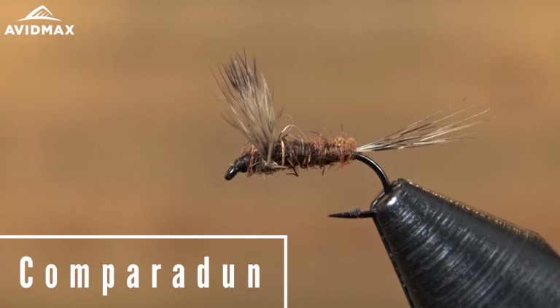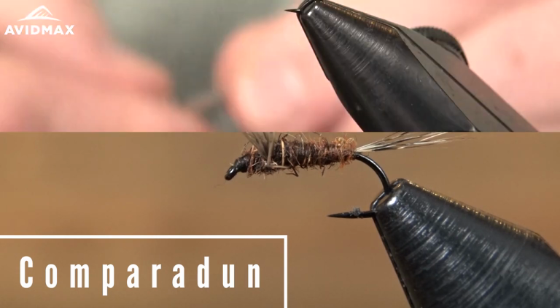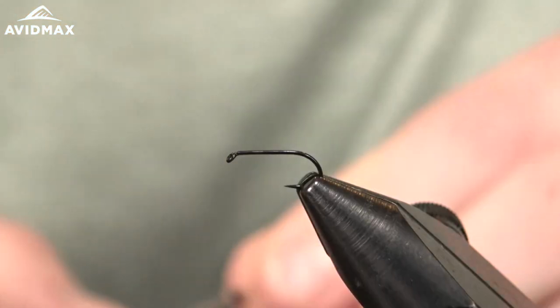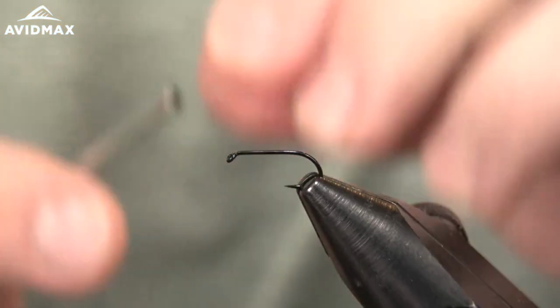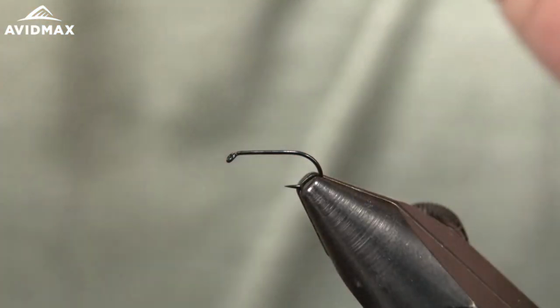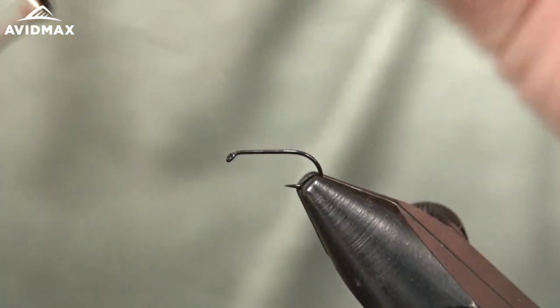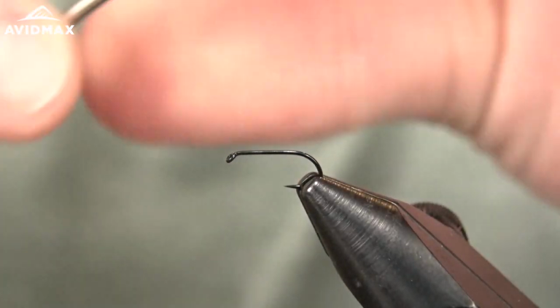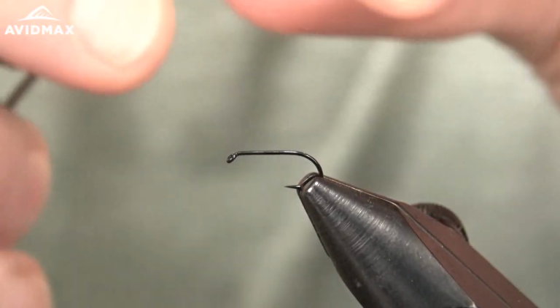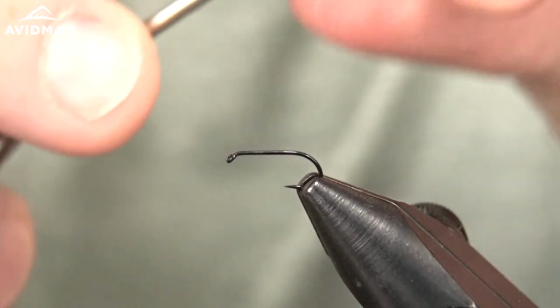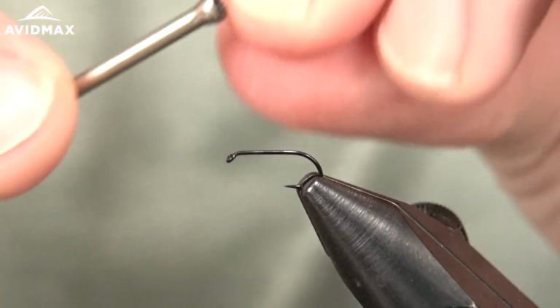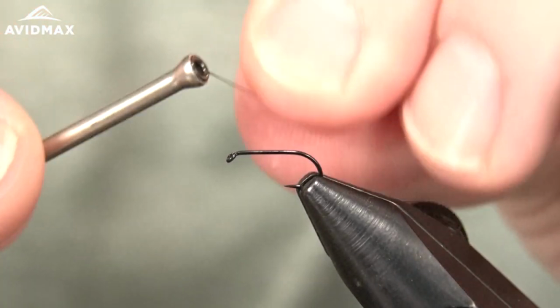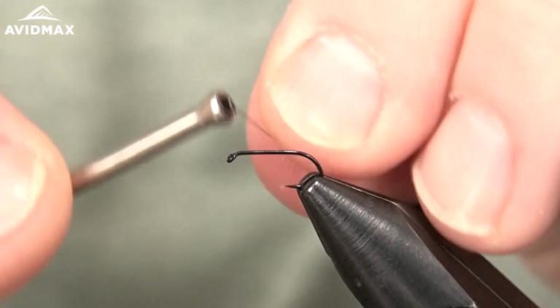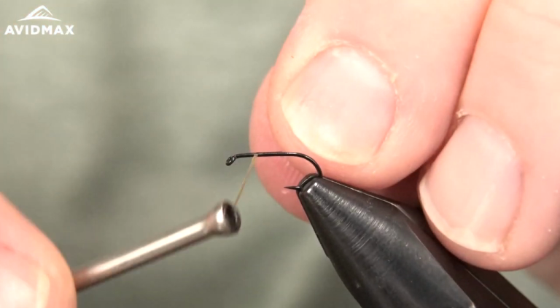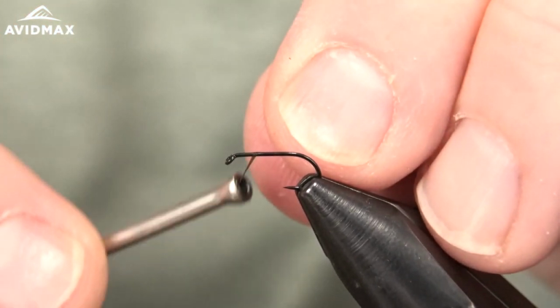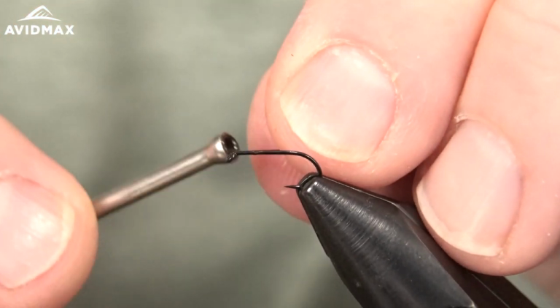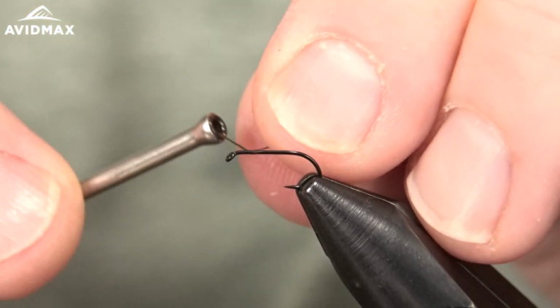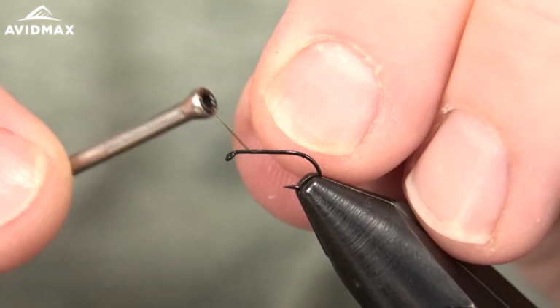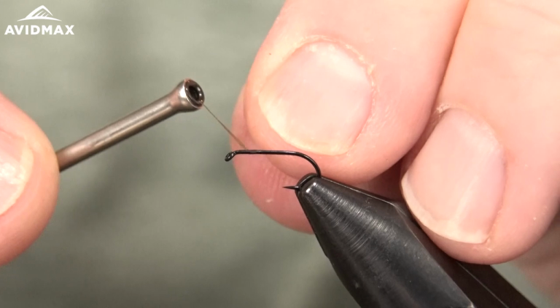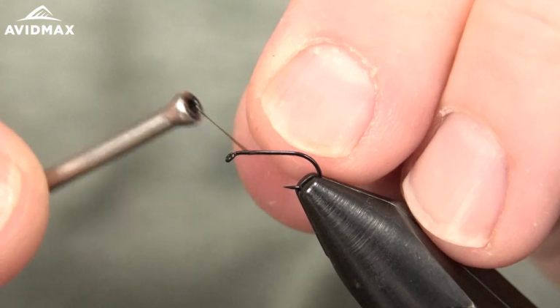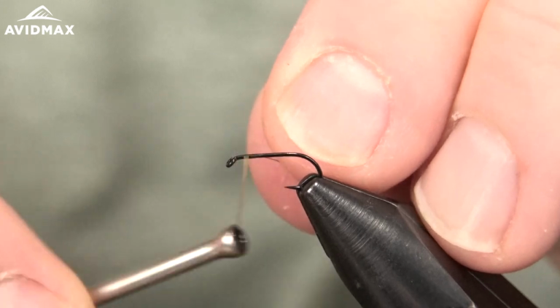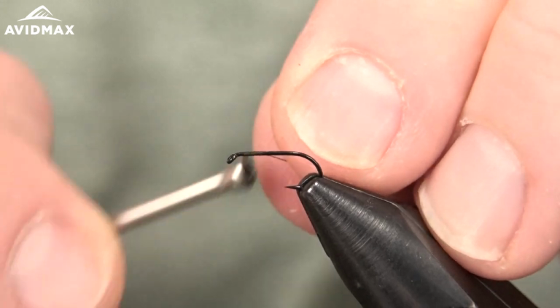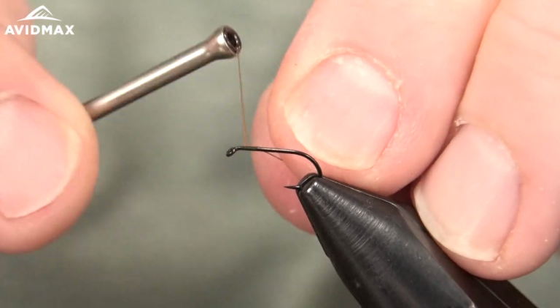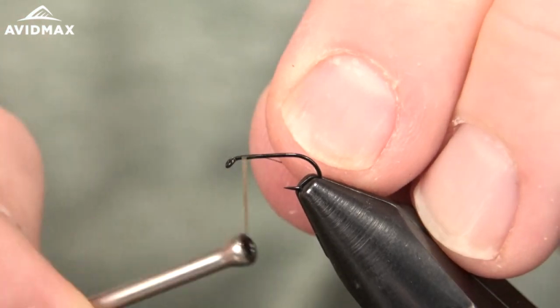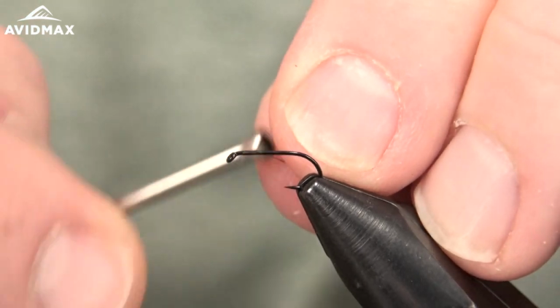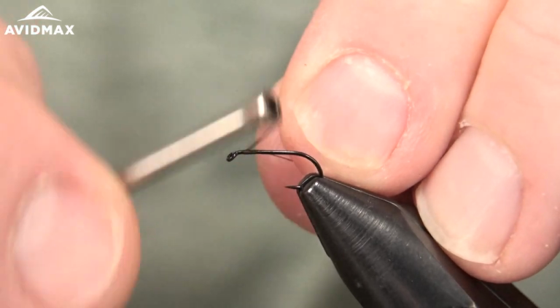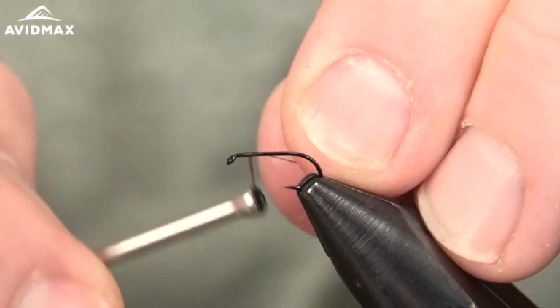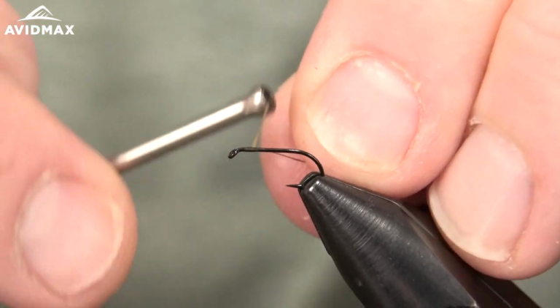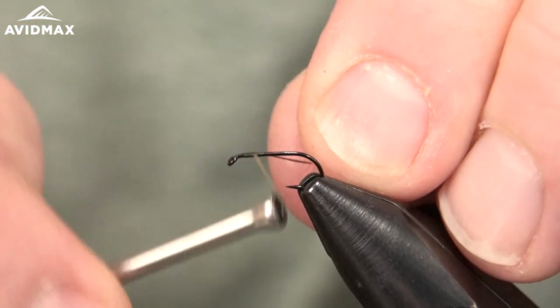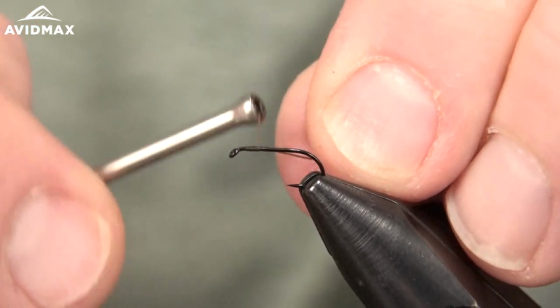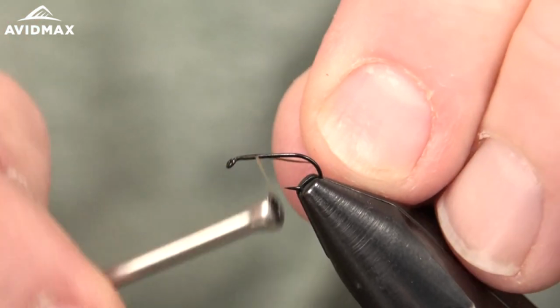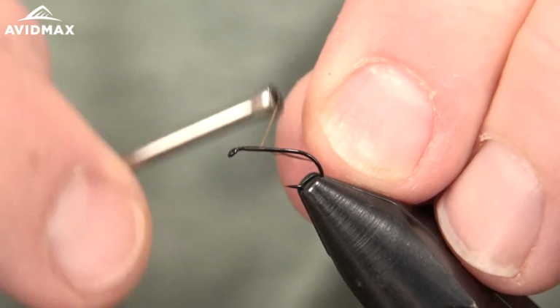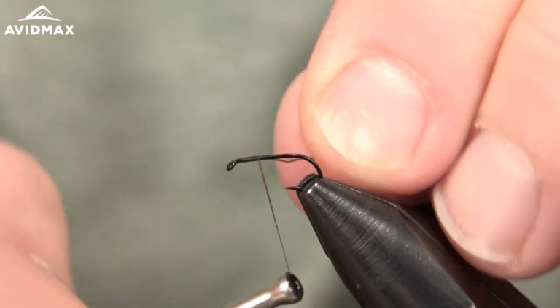Hey everybody, welcome to Fly Tying Tuesdays. I'm Brady and today we're going to show you how to tie a Comparadun.